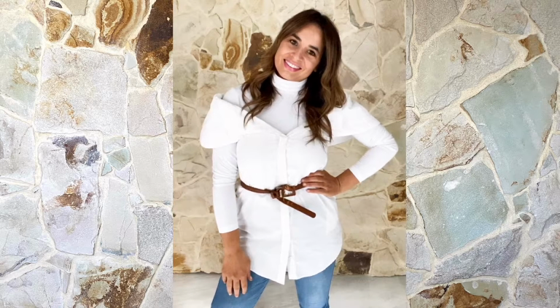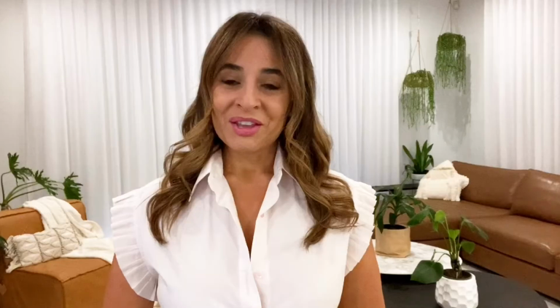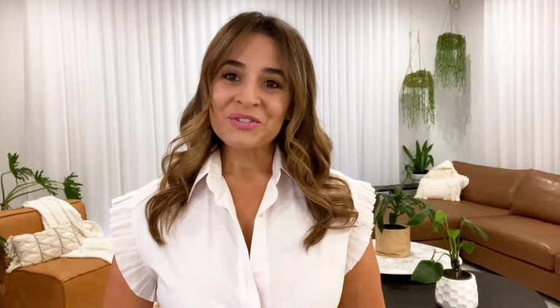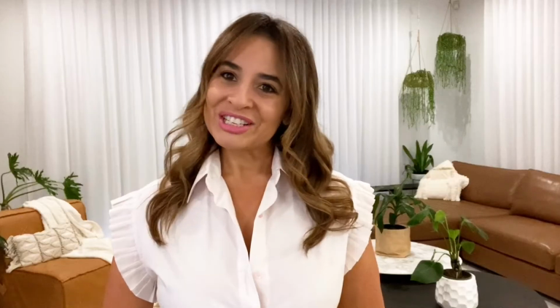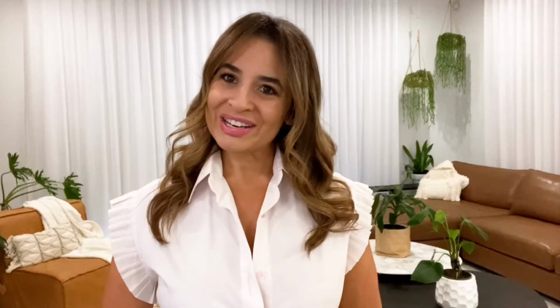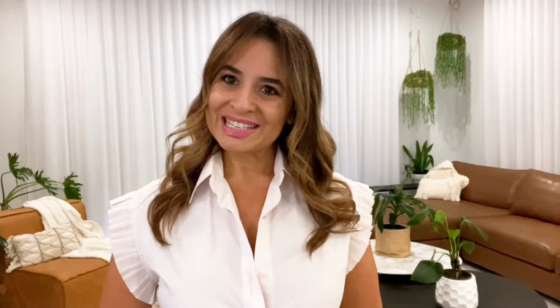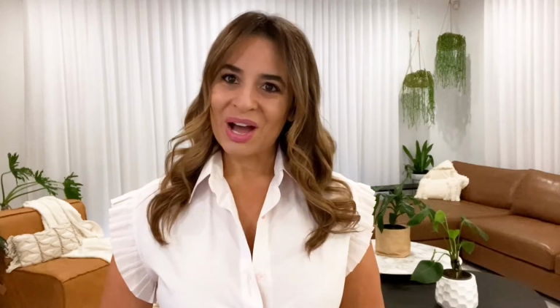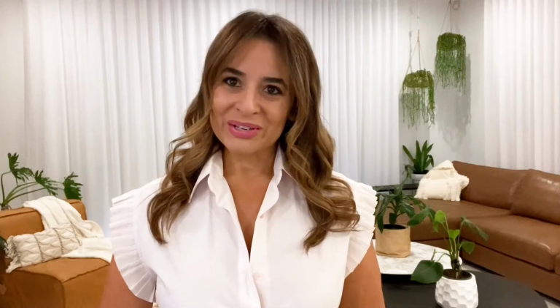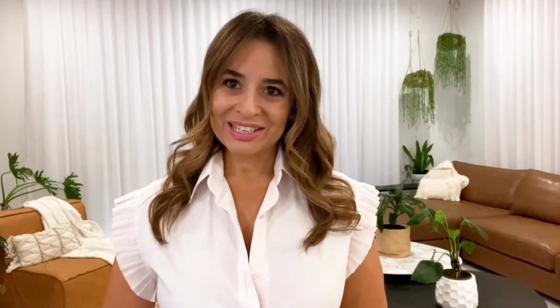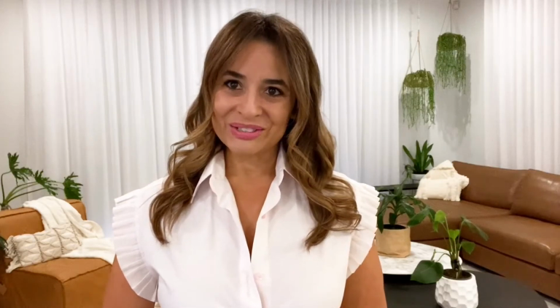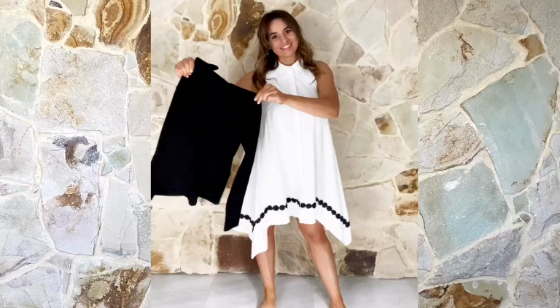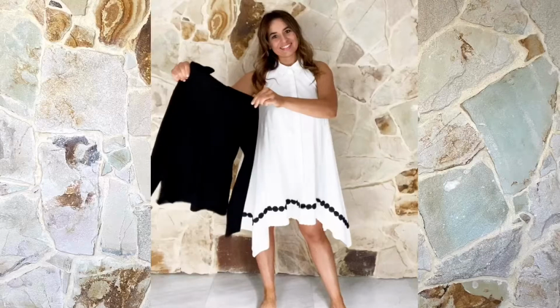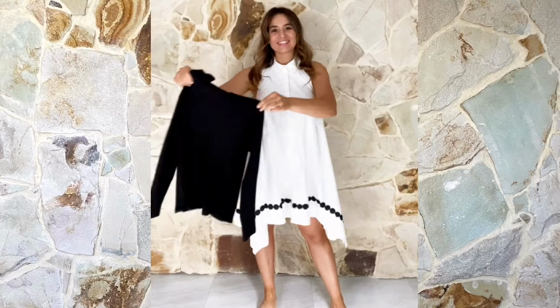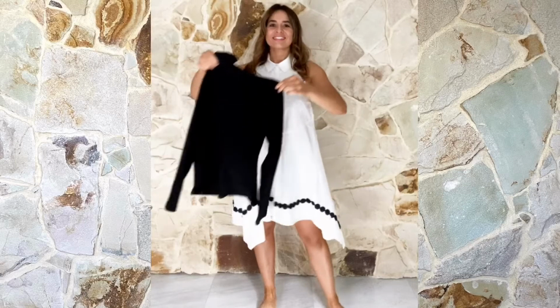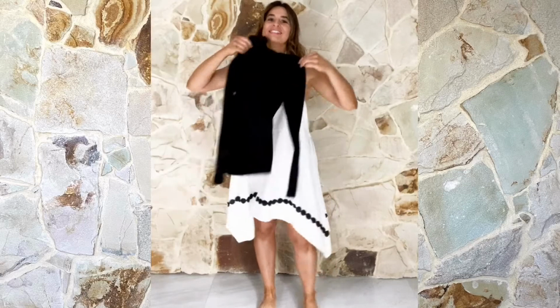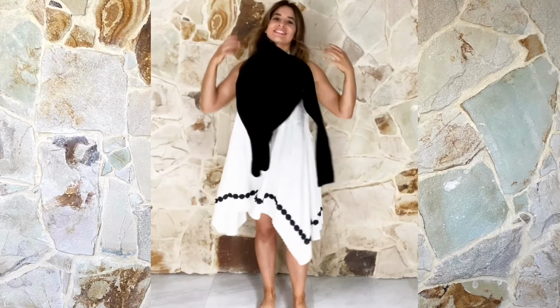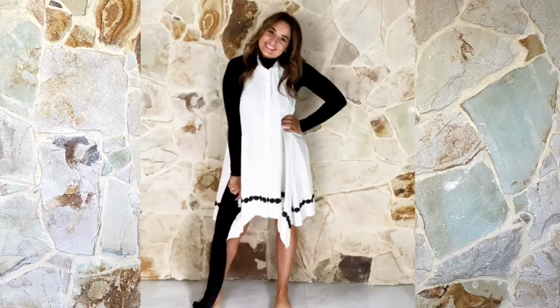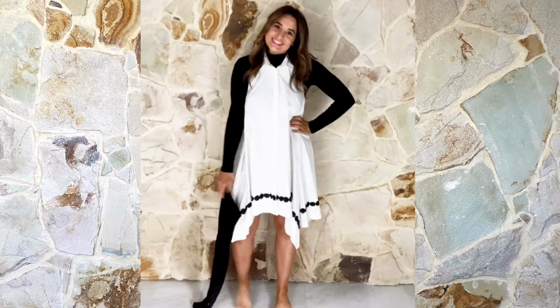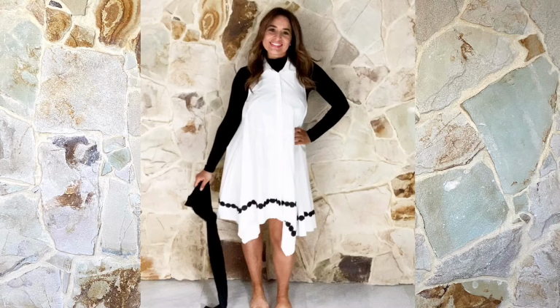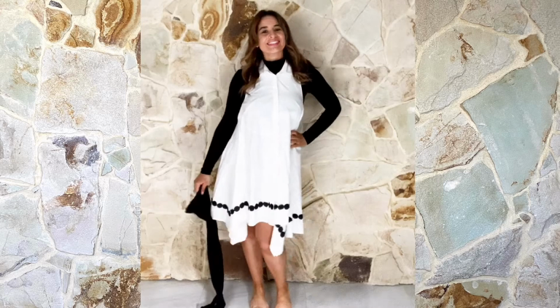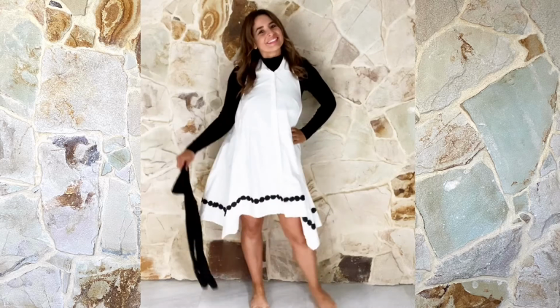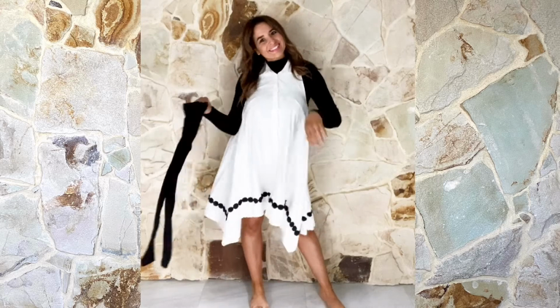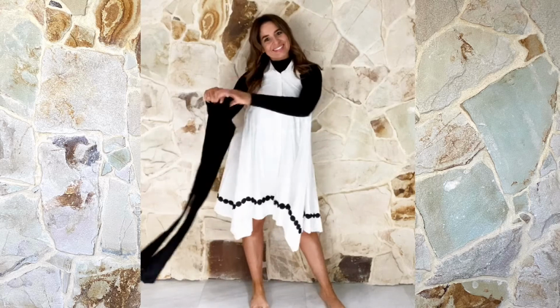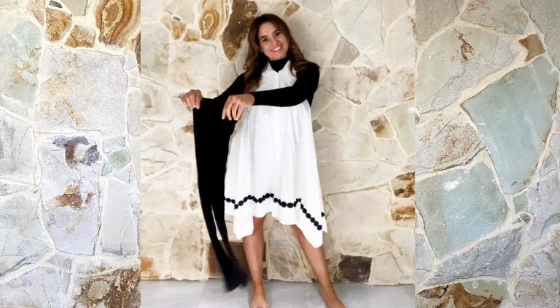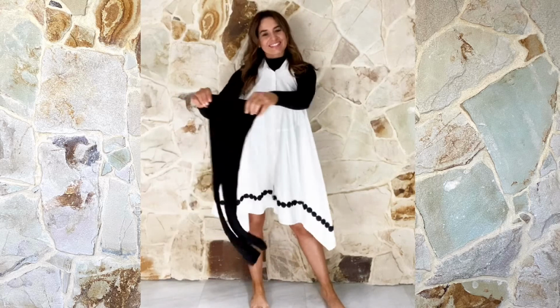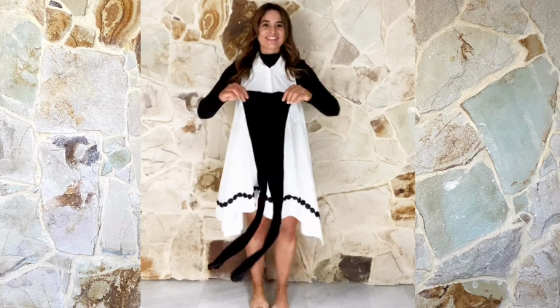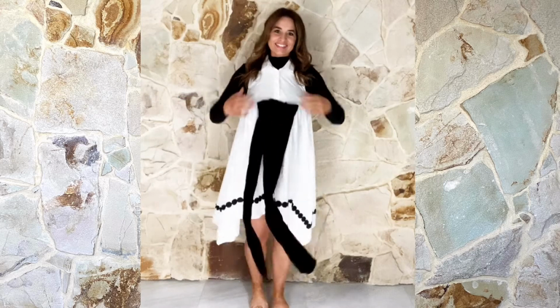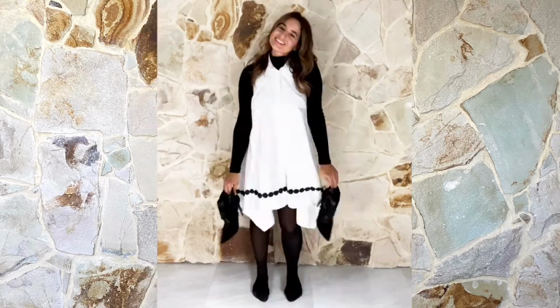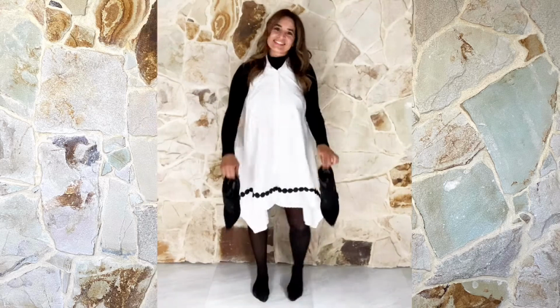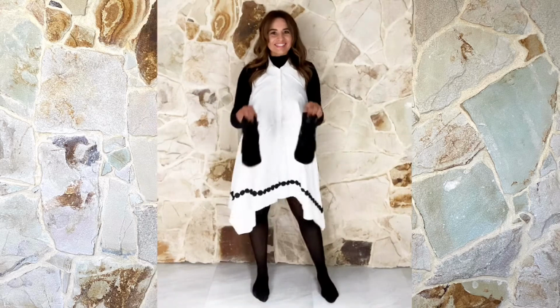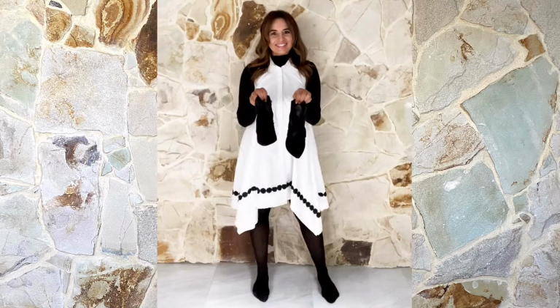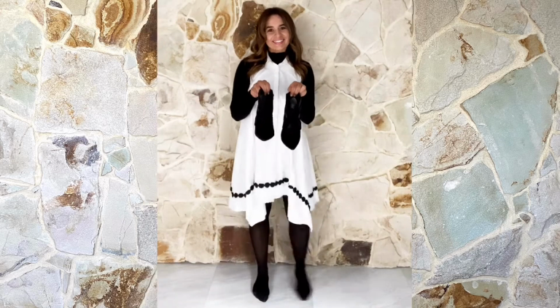For a street style winter look, pair a sleeveless shirt dress with a black skivvy, tights and boots.